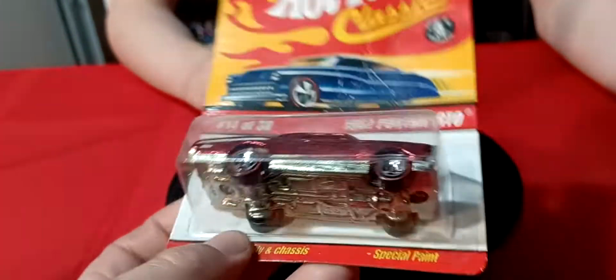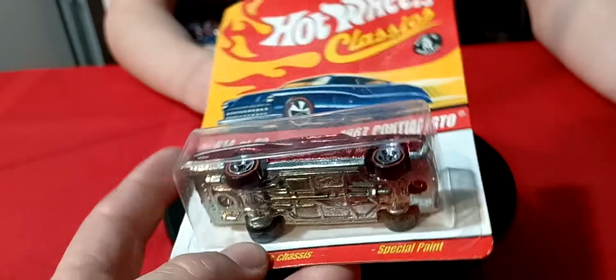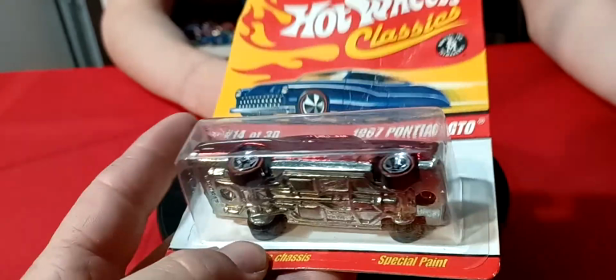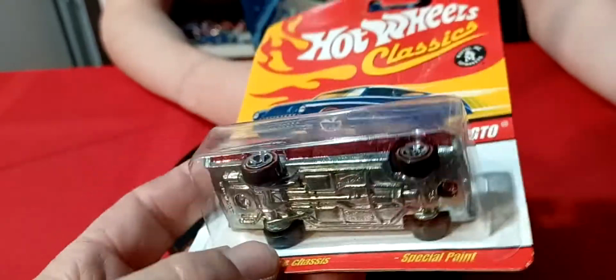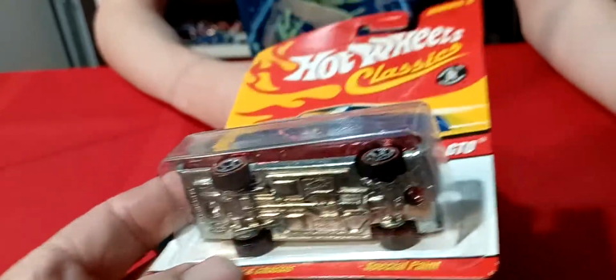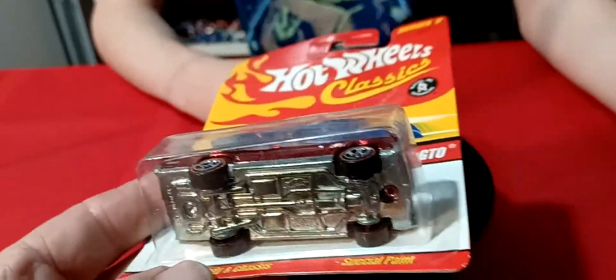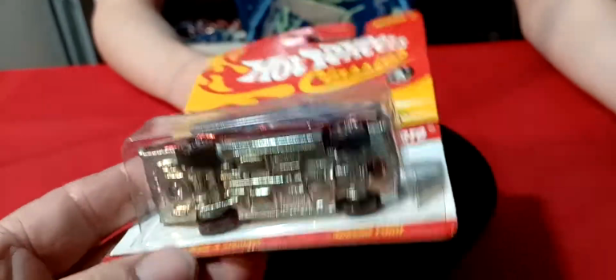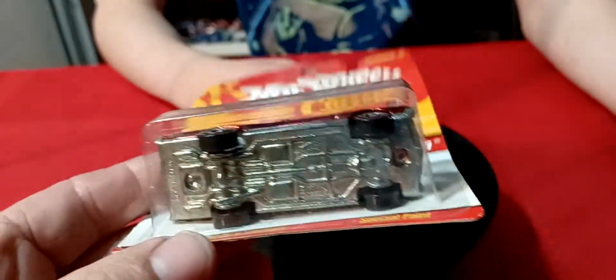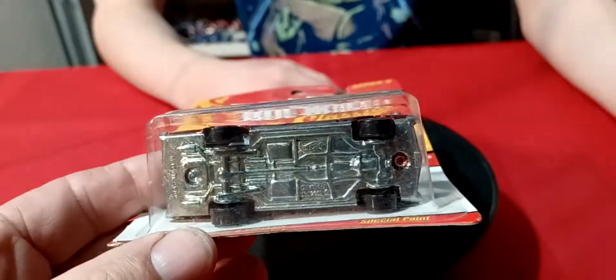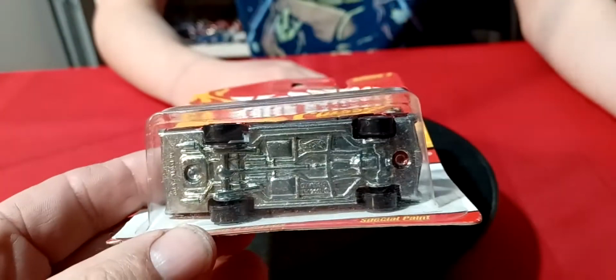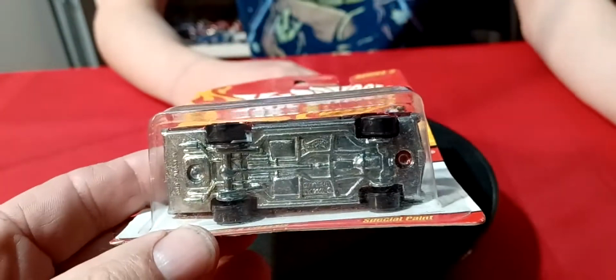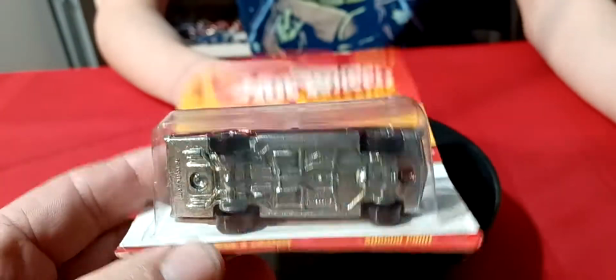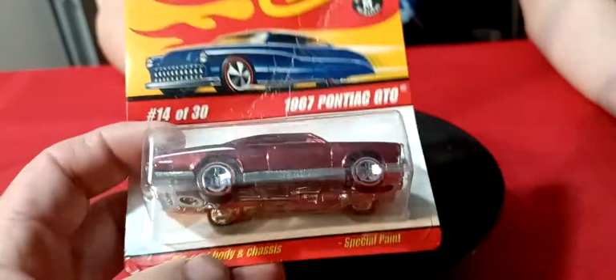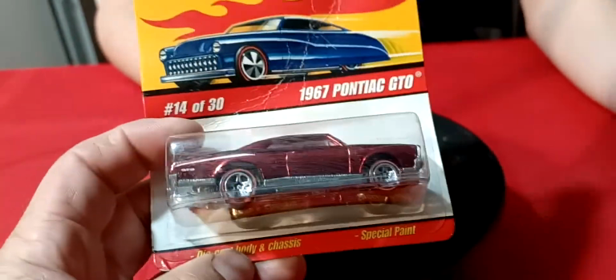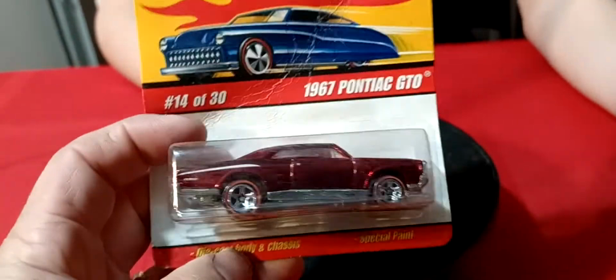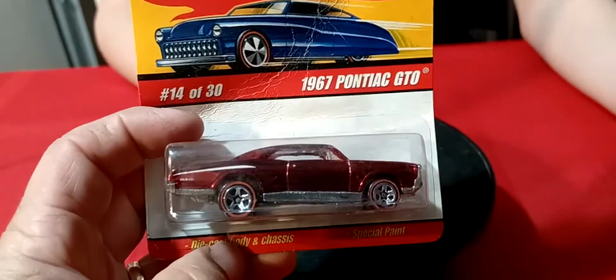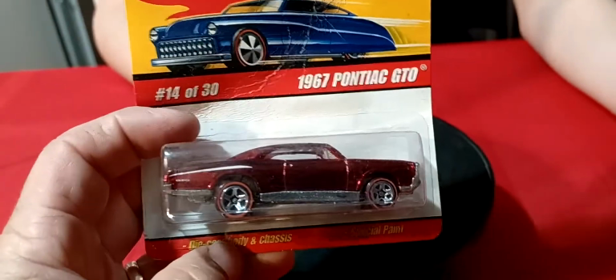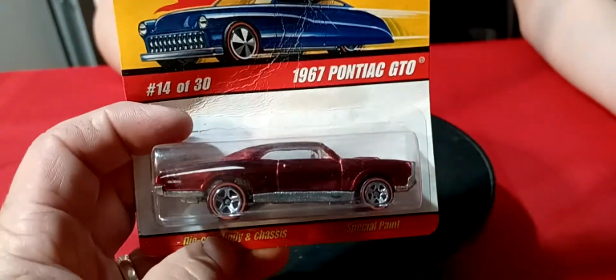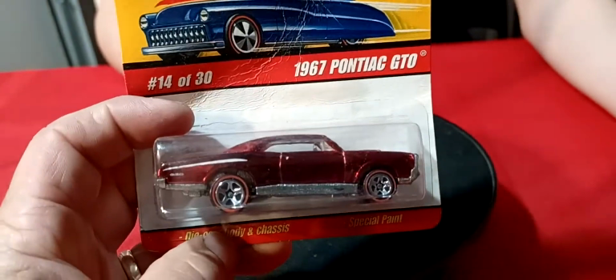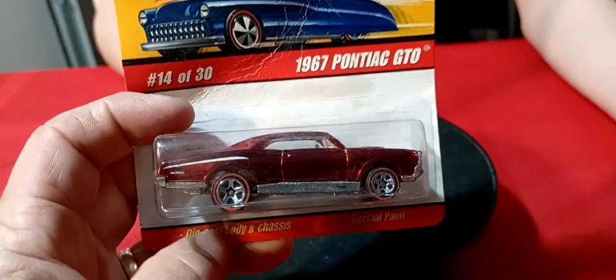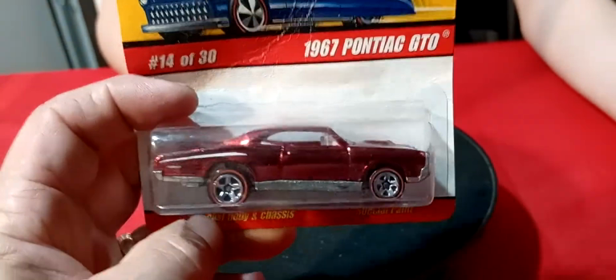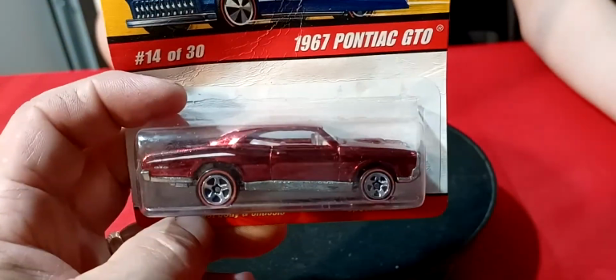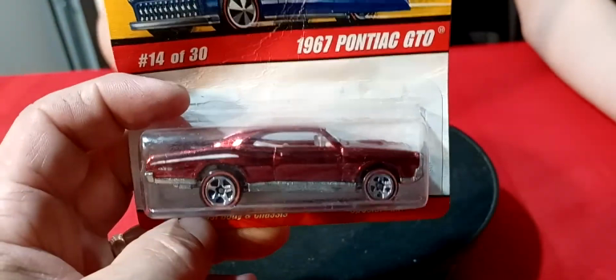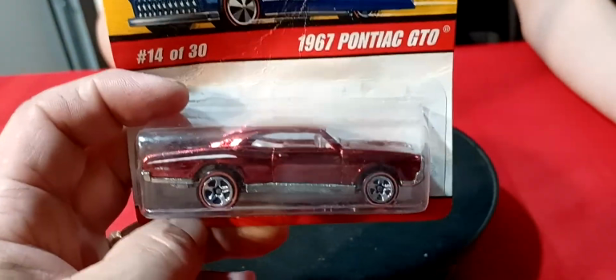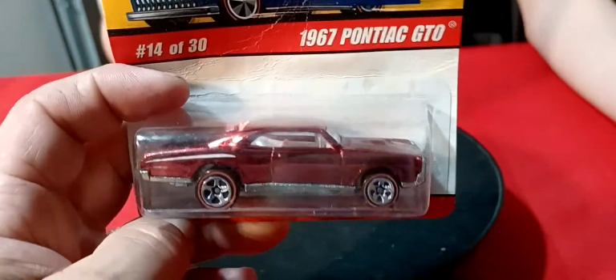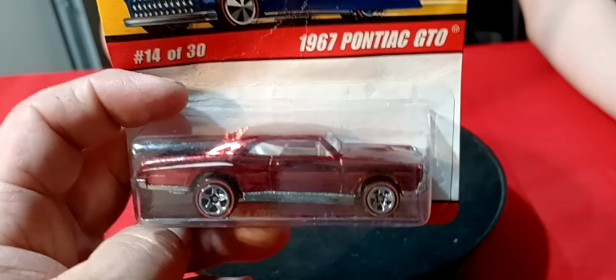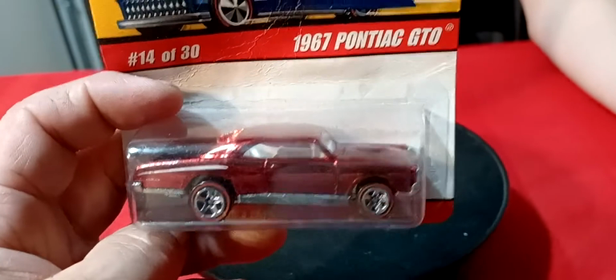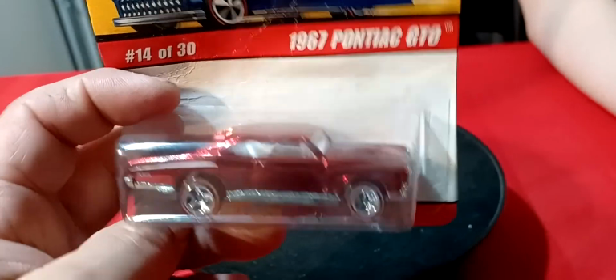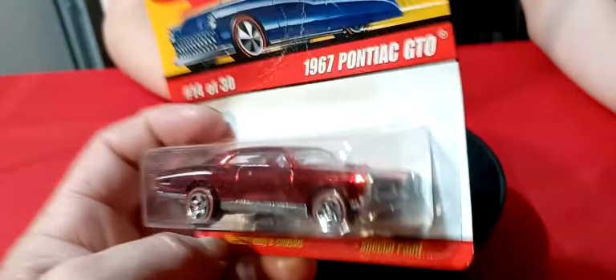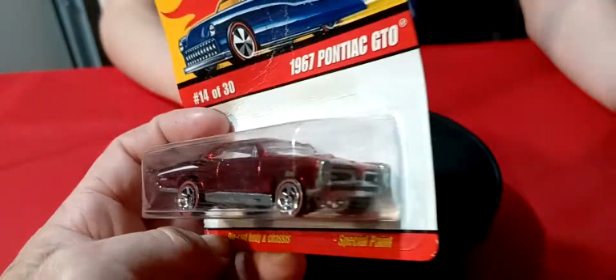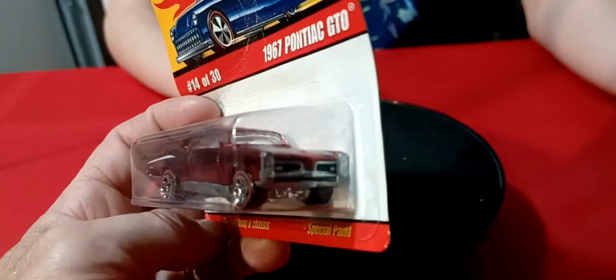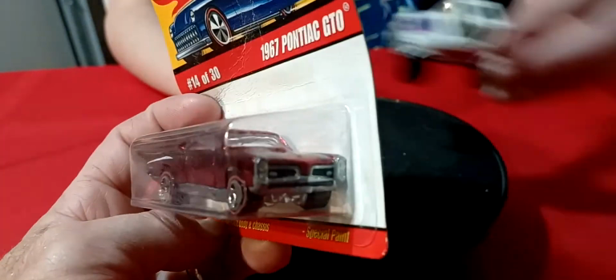I don't want to open them unless I make sure — if I don't need them, I don't want to open them.